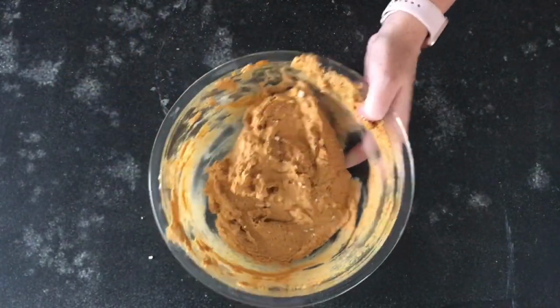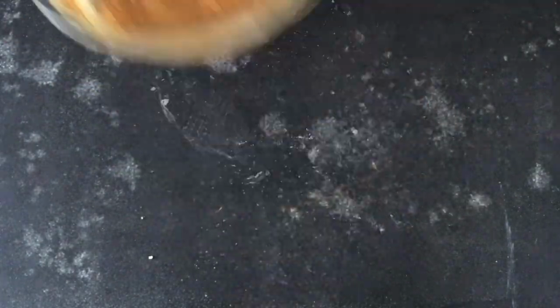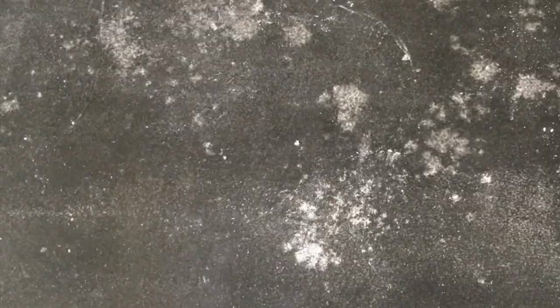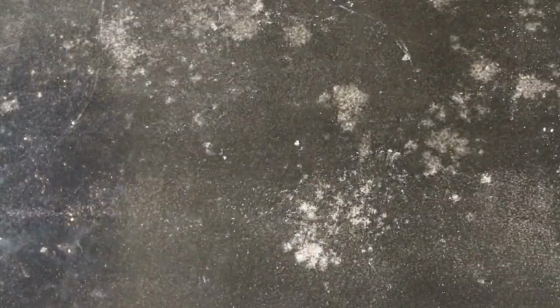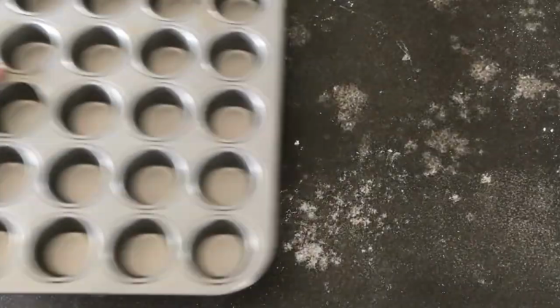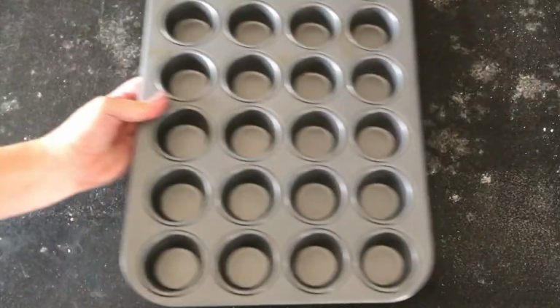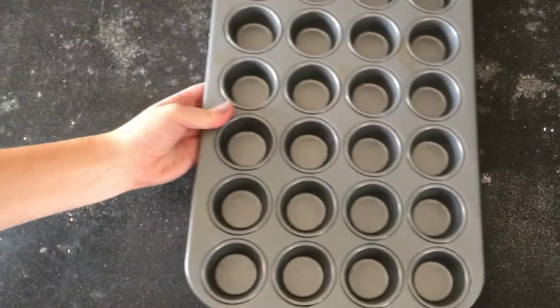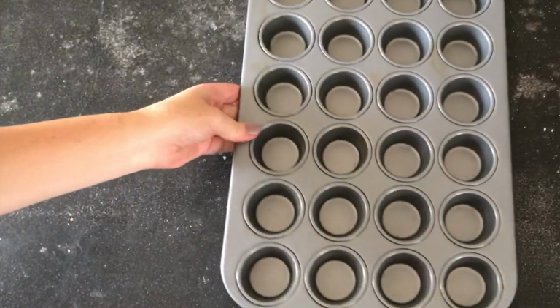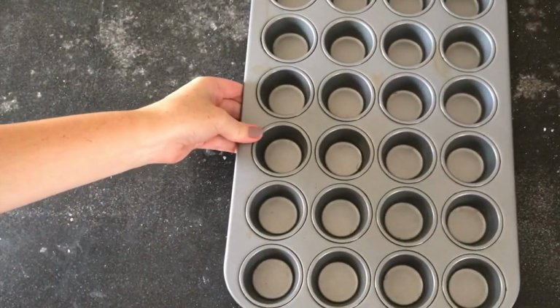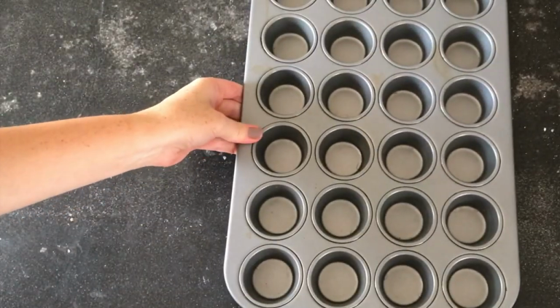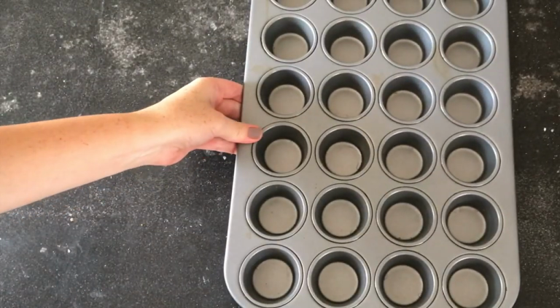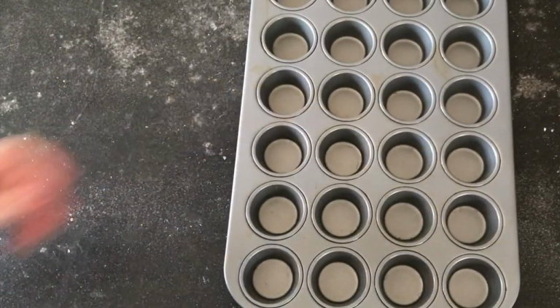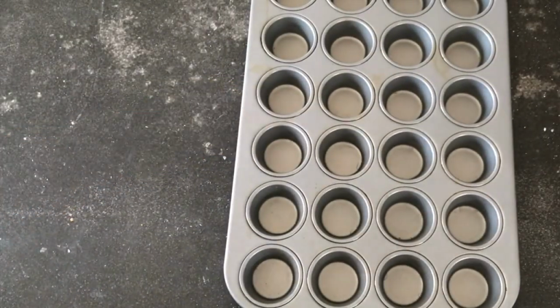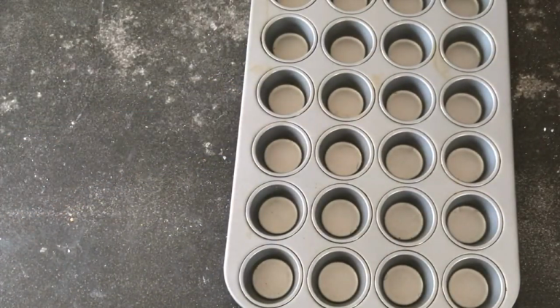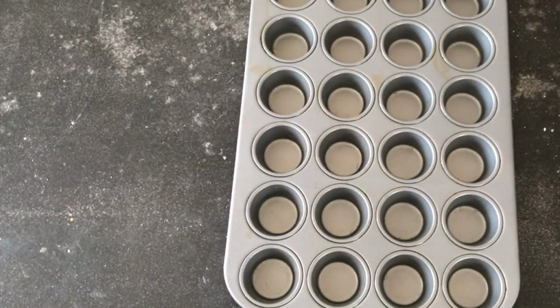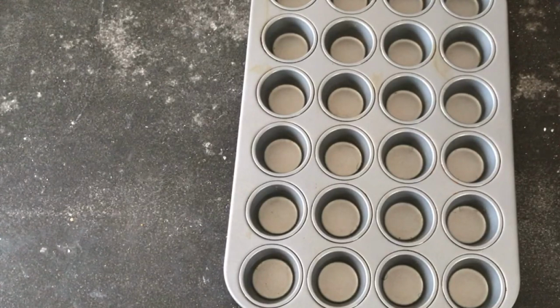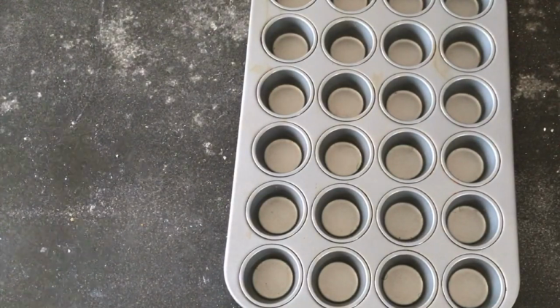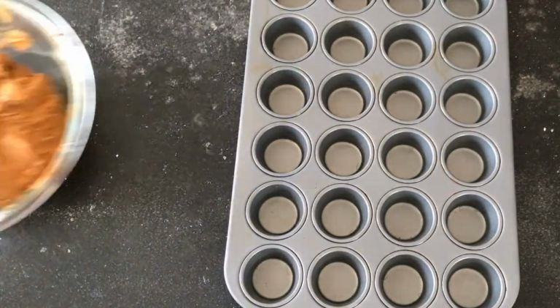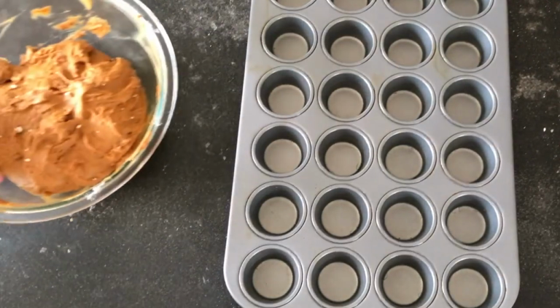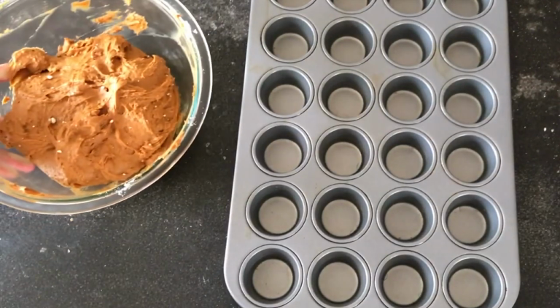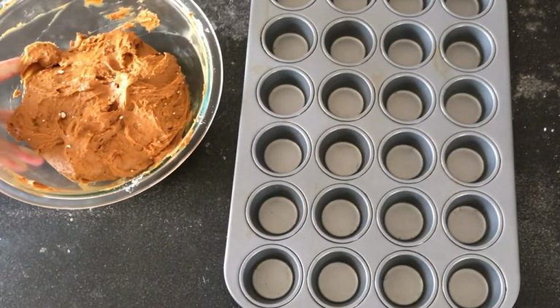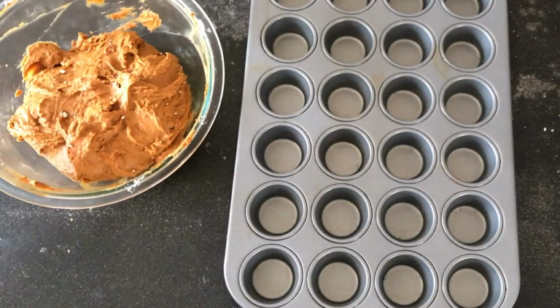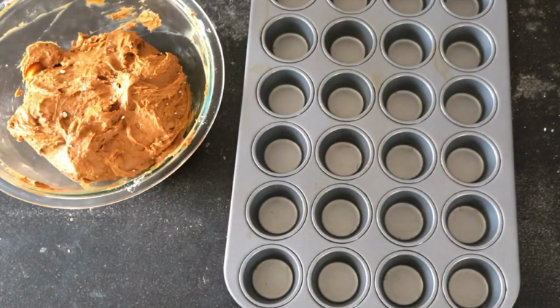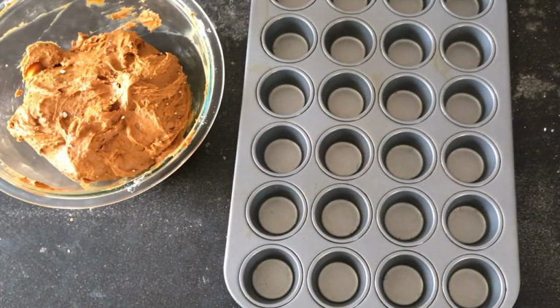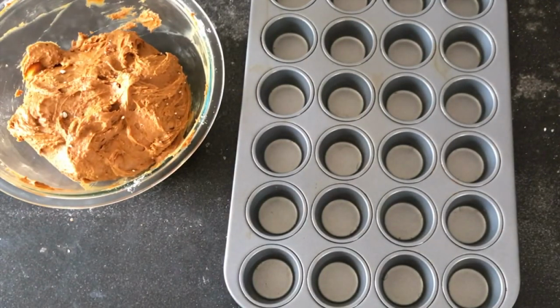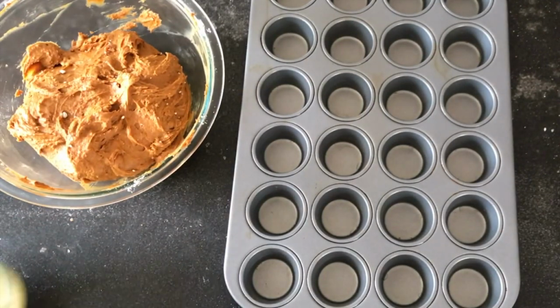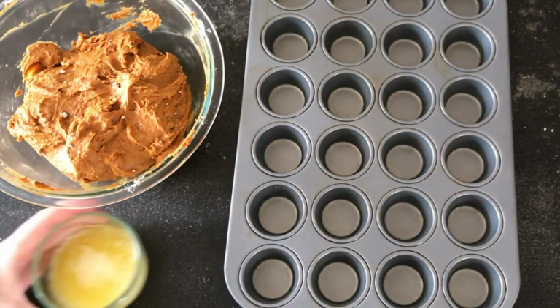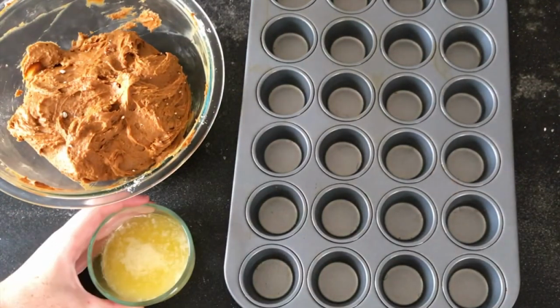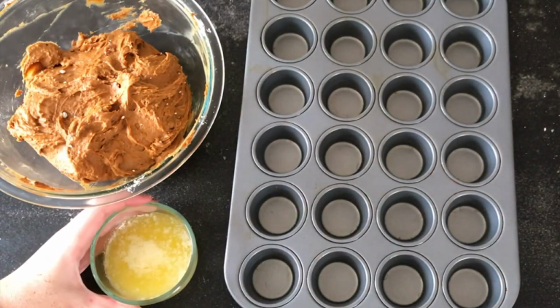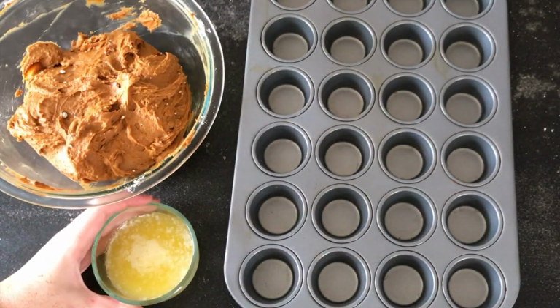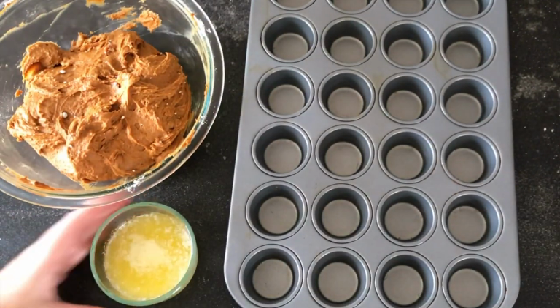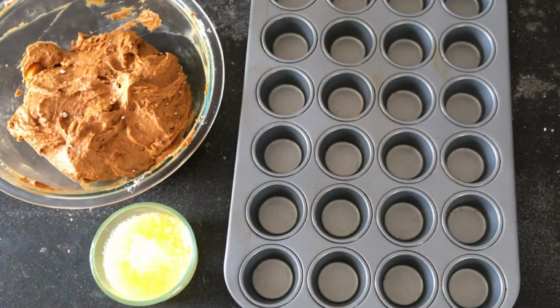Refrigerate this mixture for about 30 minutes until it sets up a little bit and it's easier to roll.